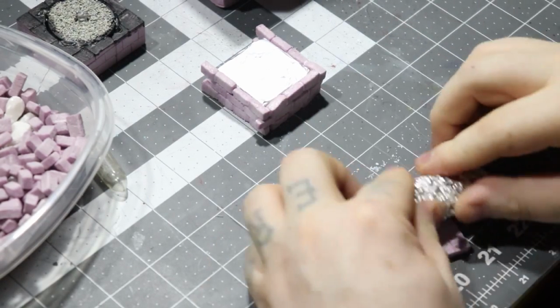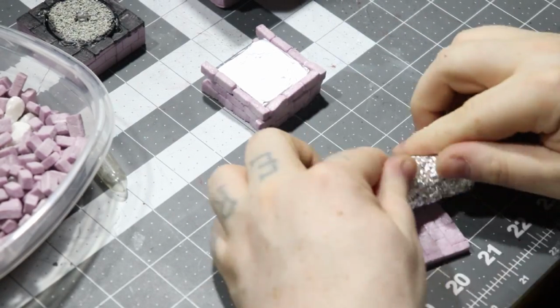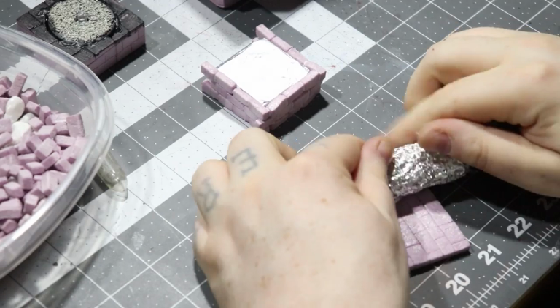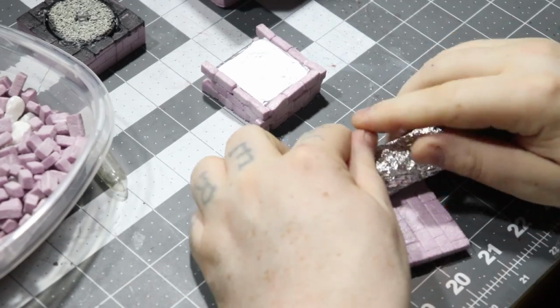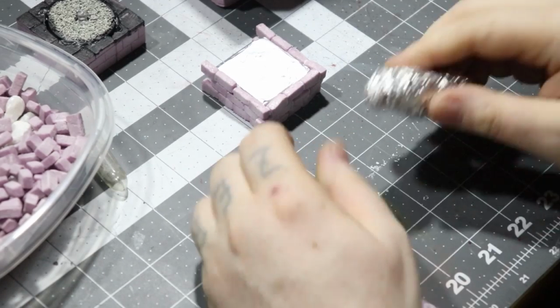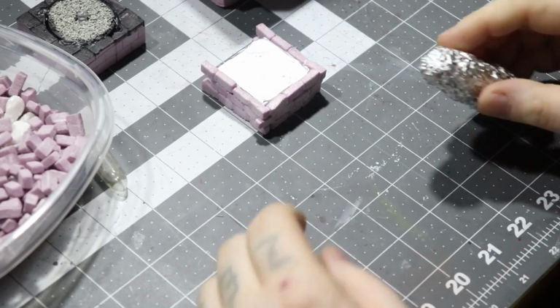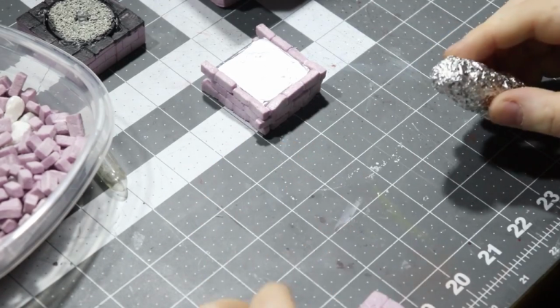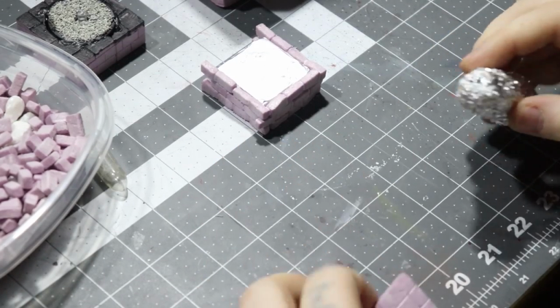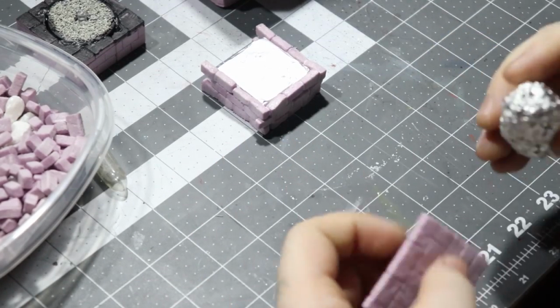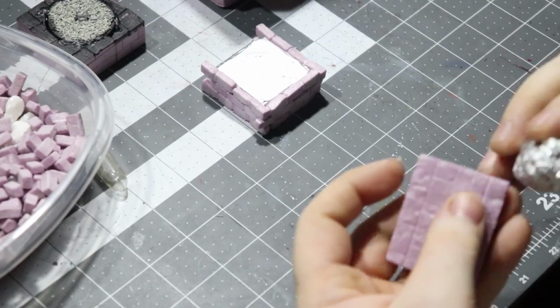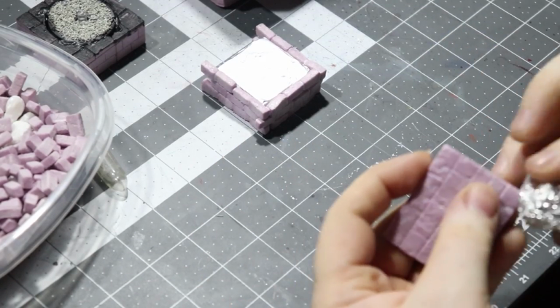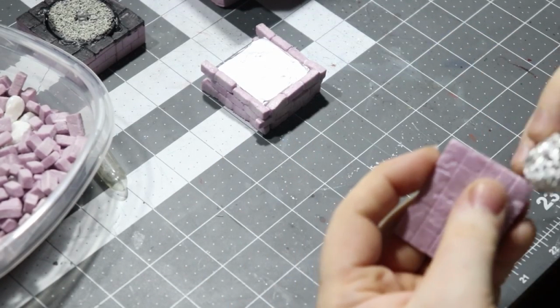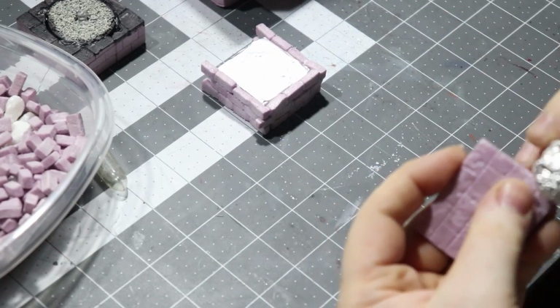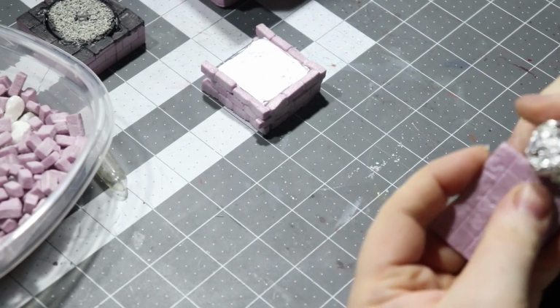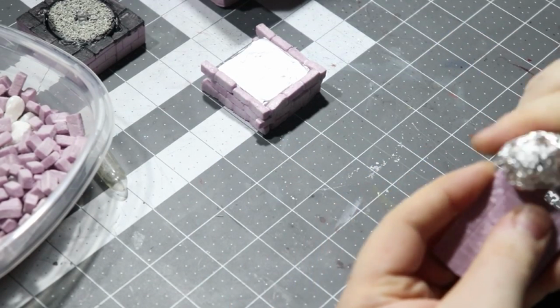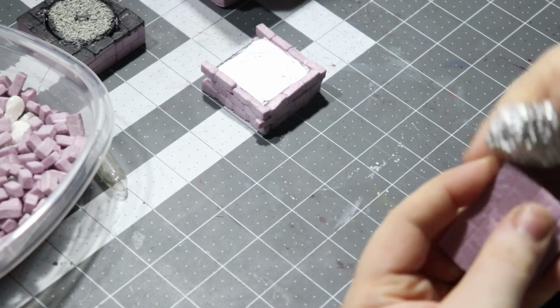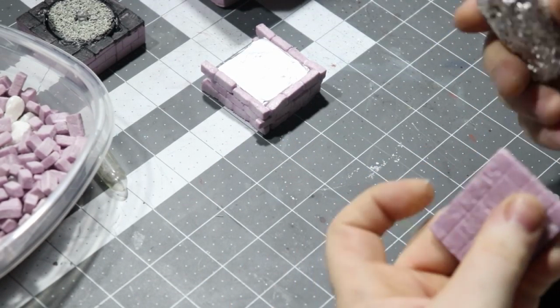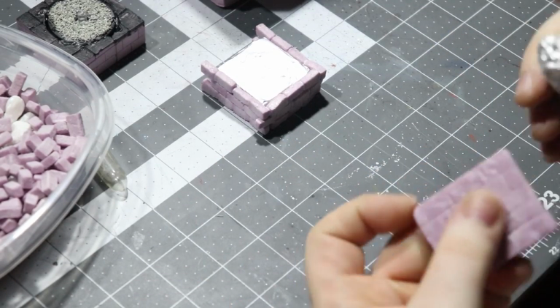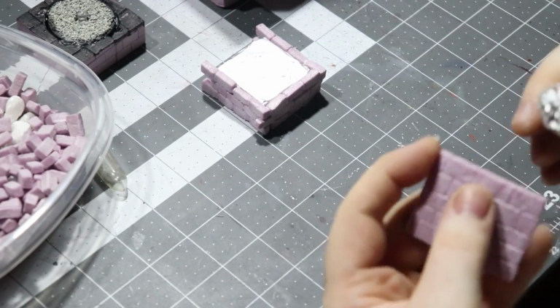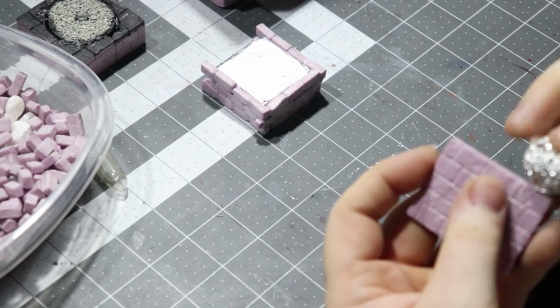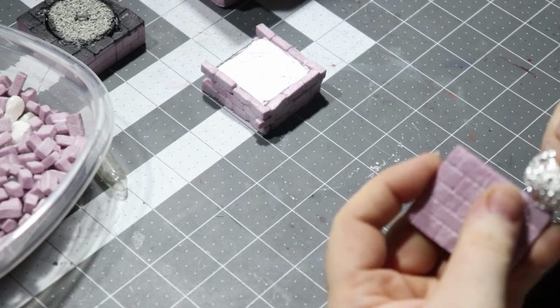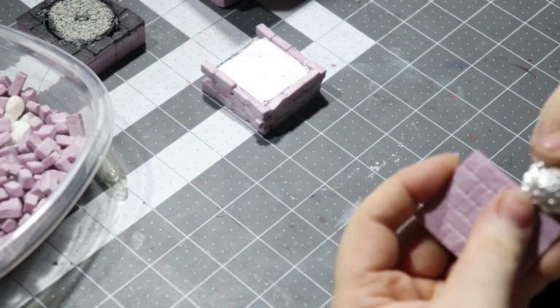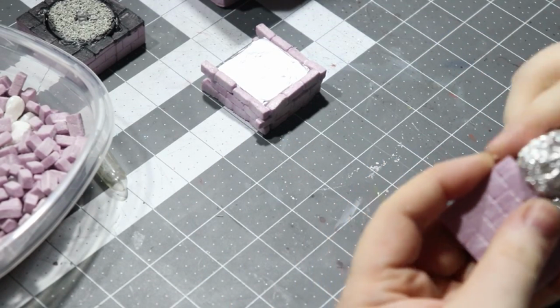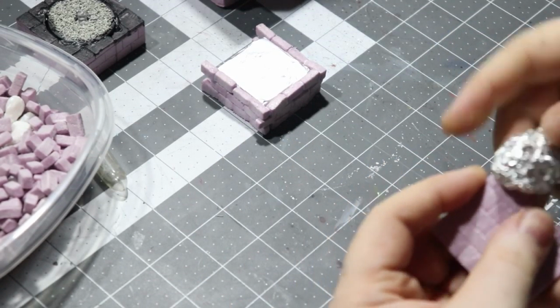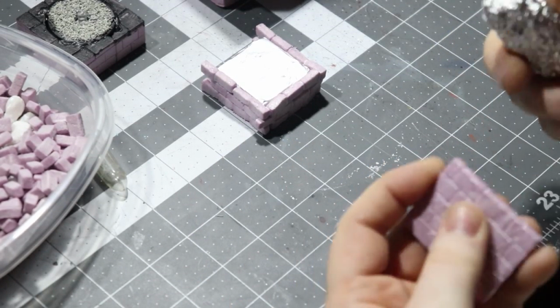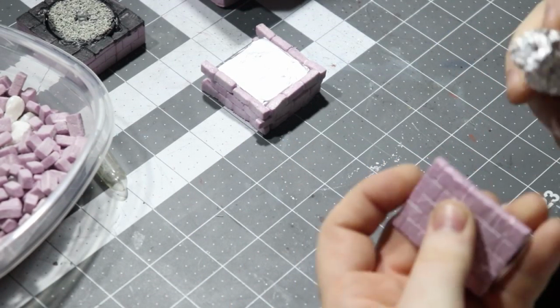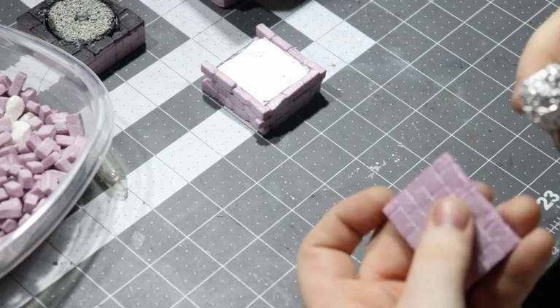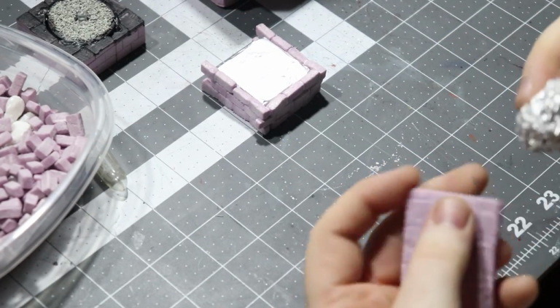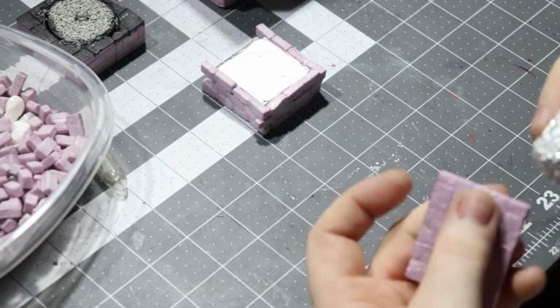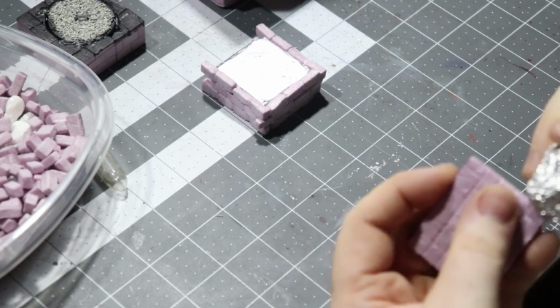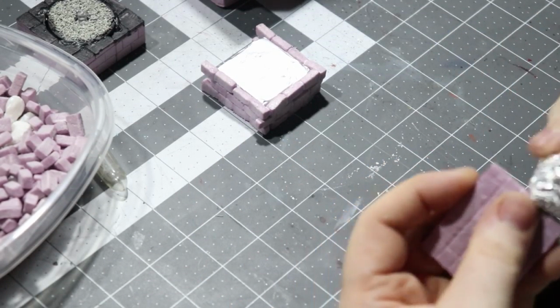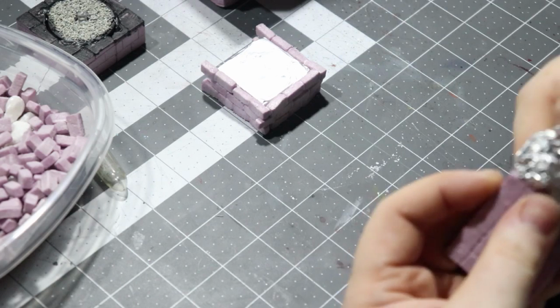And then using the age-old crumpled up tinfoil ball technique for adding some texture to the stone.